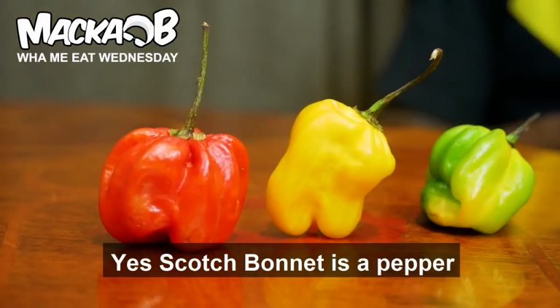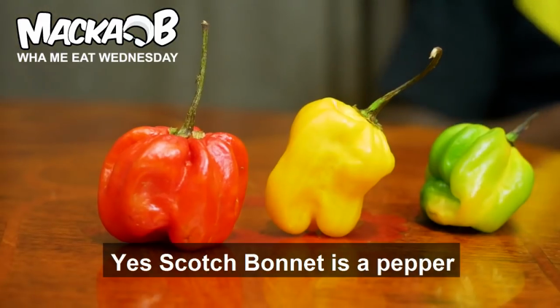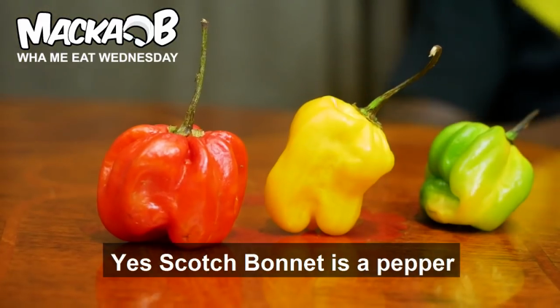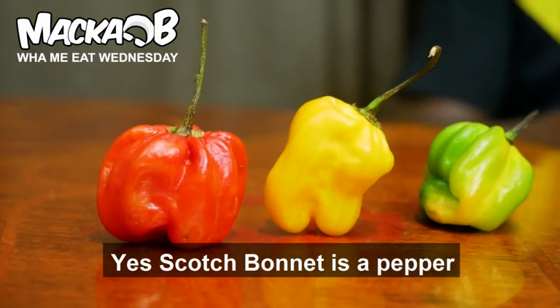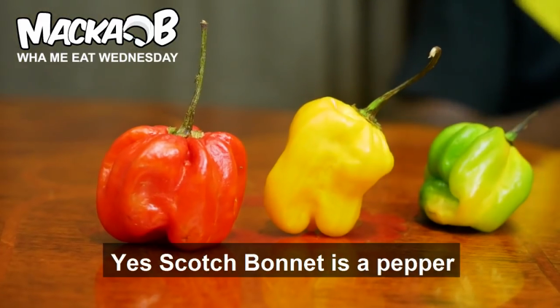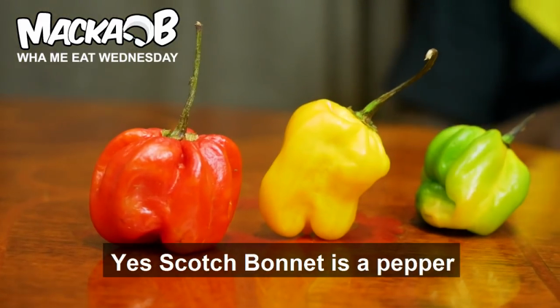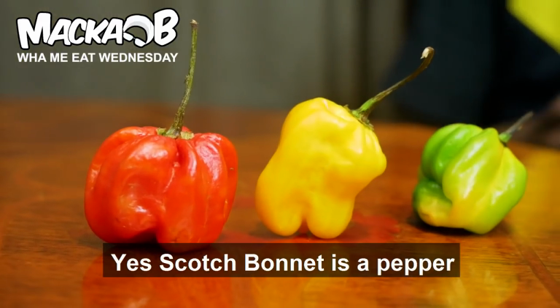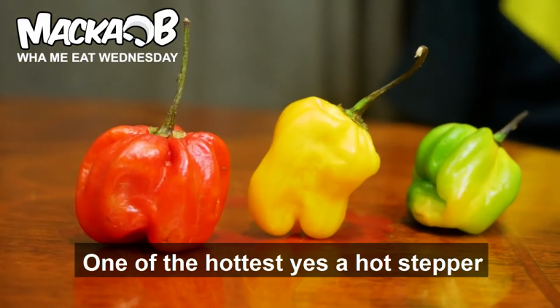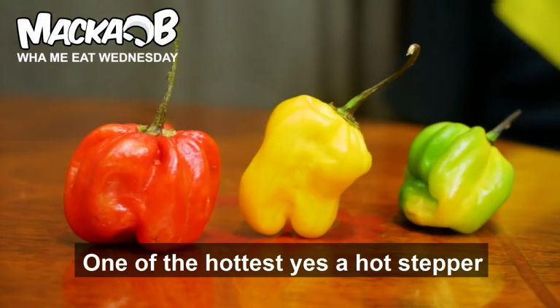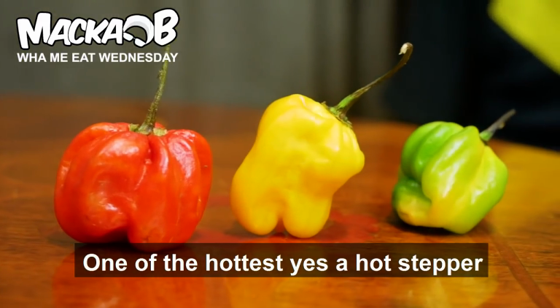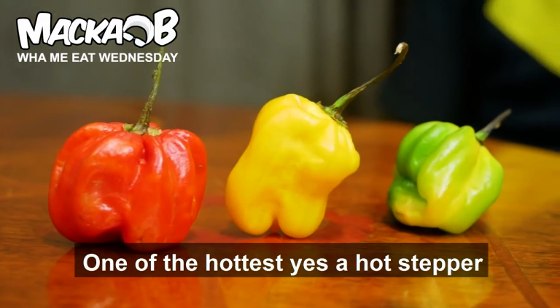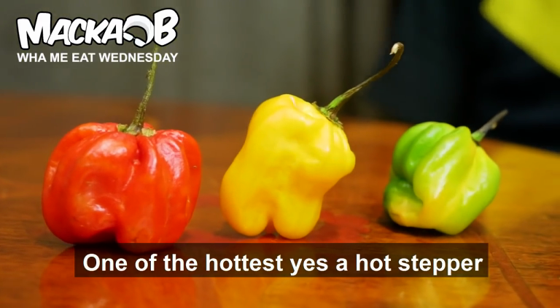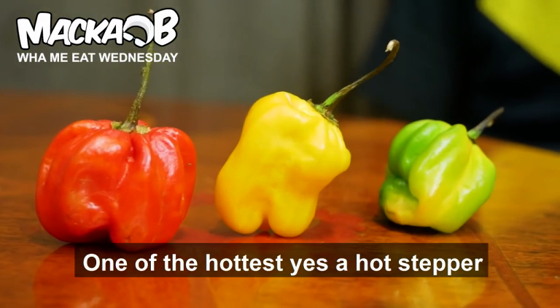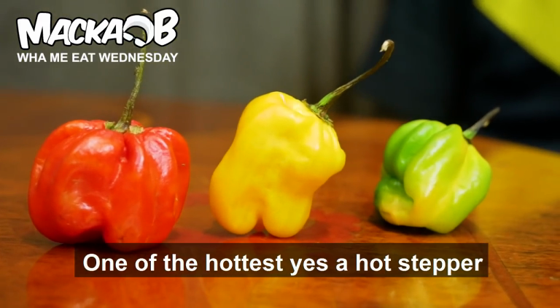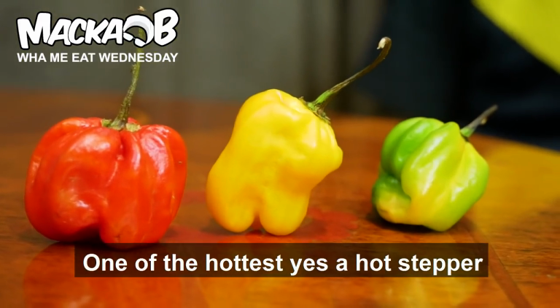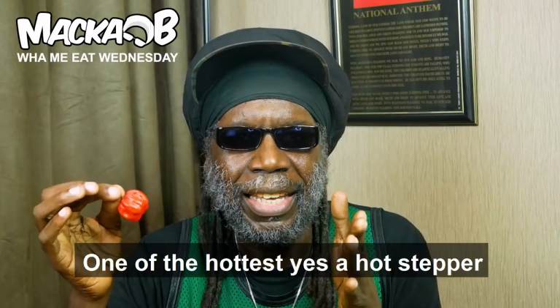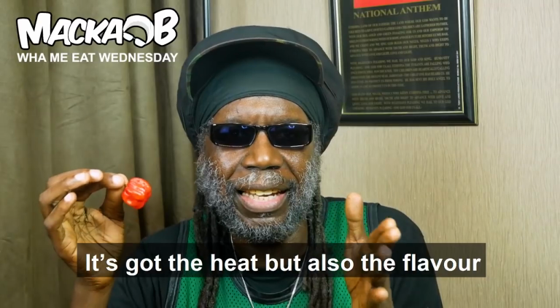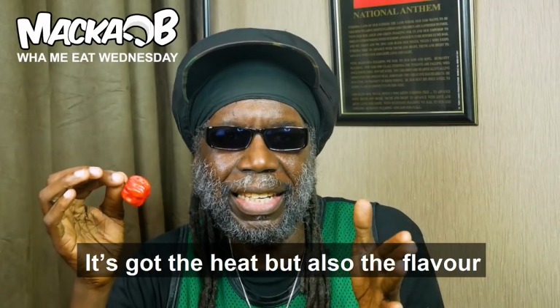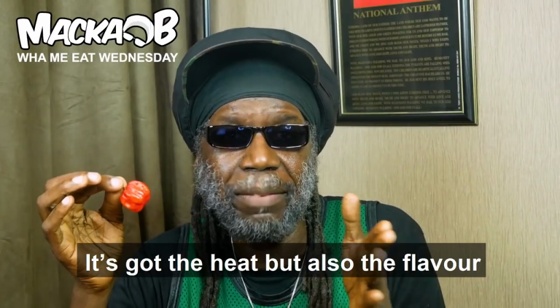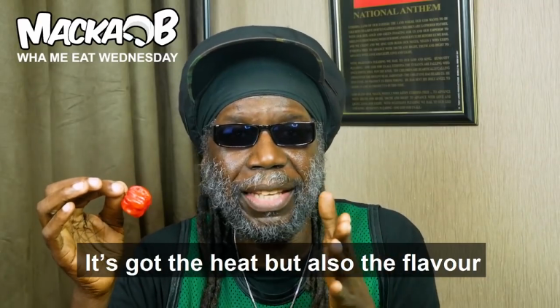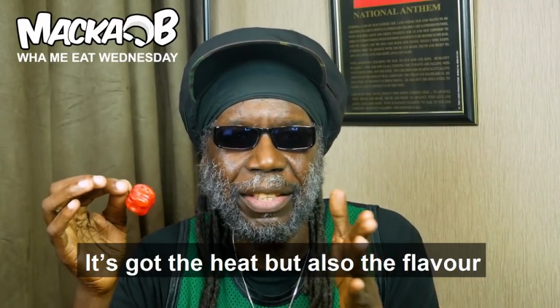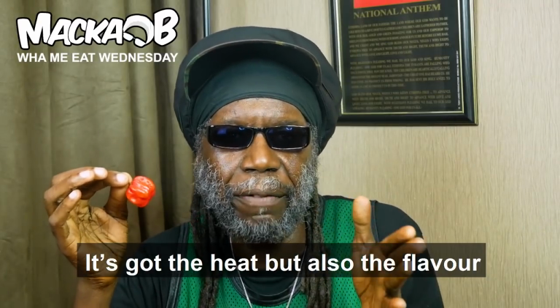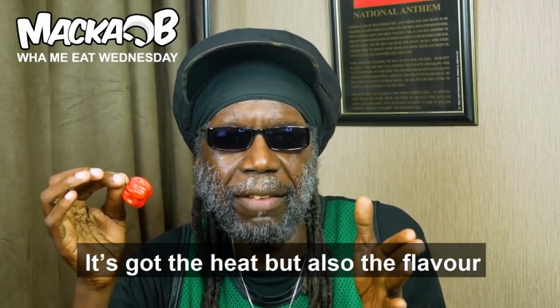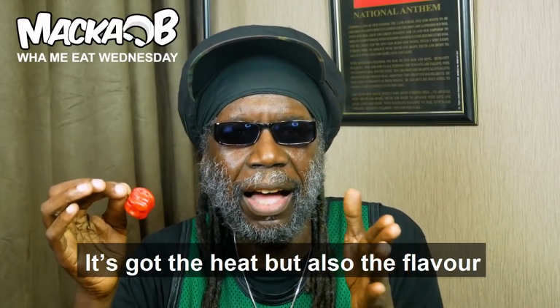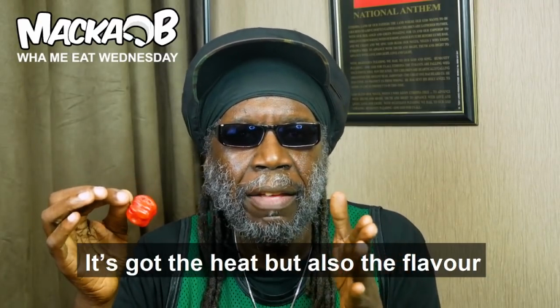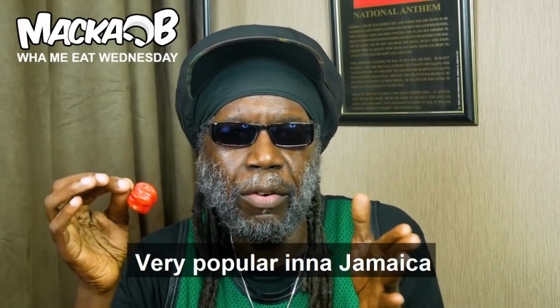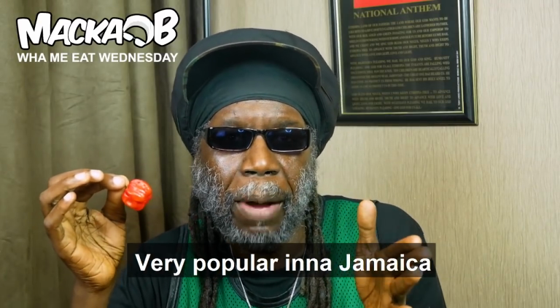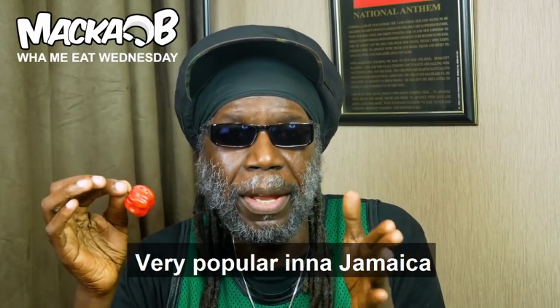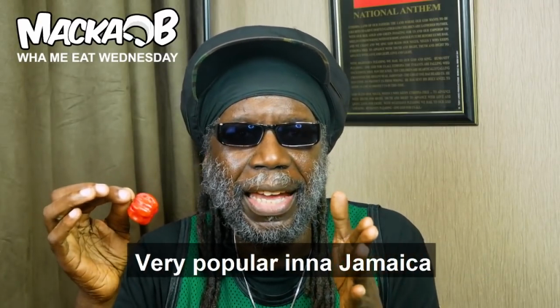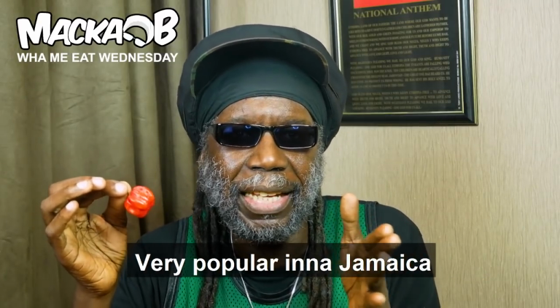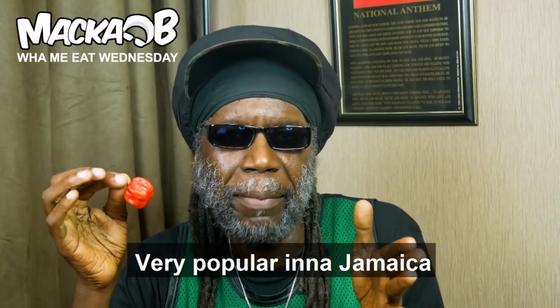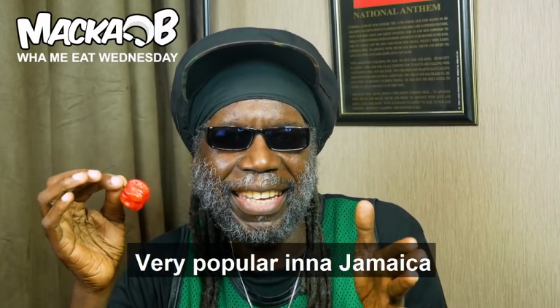Yes, Scotch Bonnet is a pepper. One of the artists, yes, a hot stepper. It's got the heat, but also the flavor. Very popular in Jamaica.